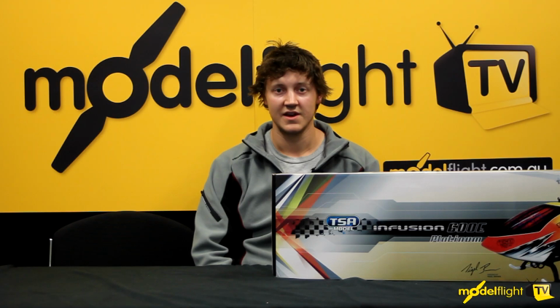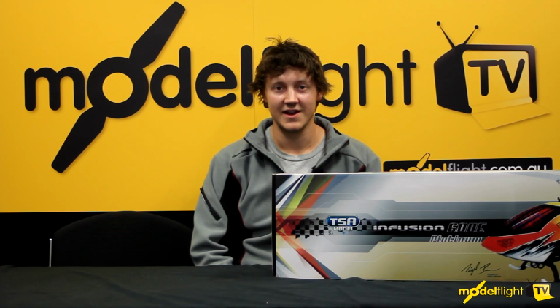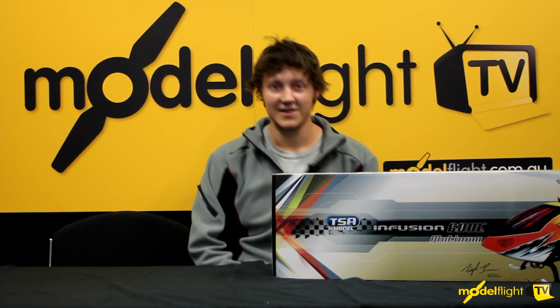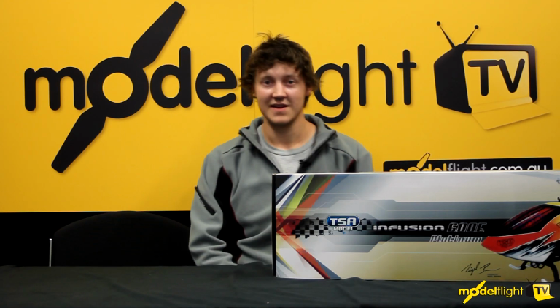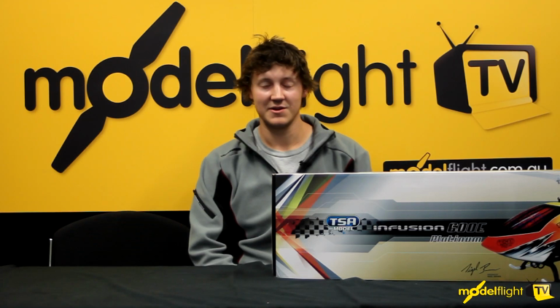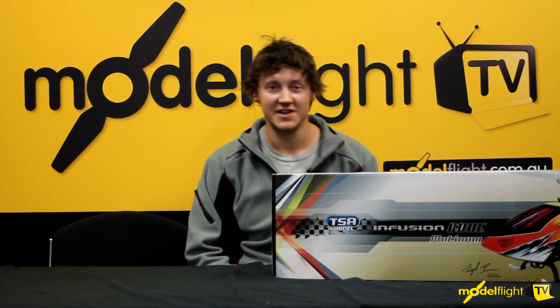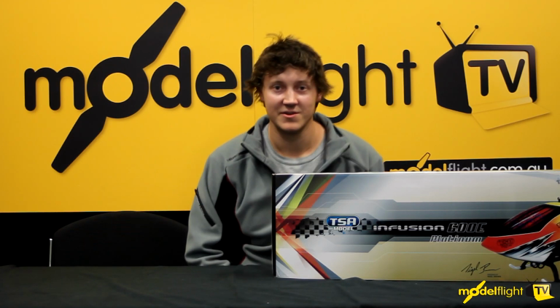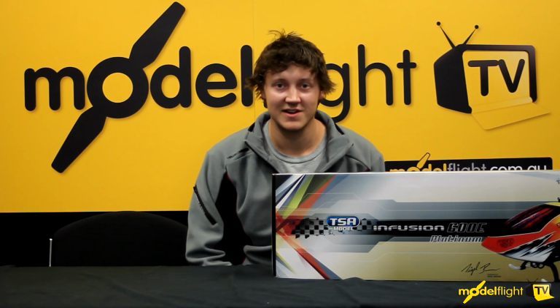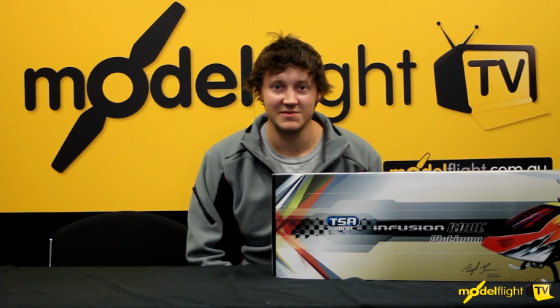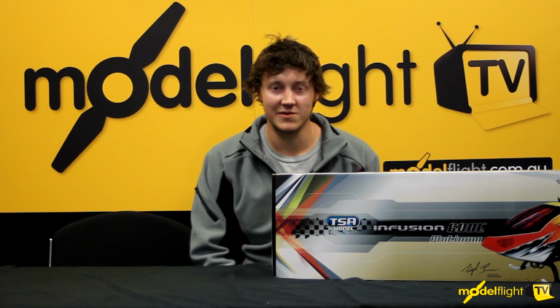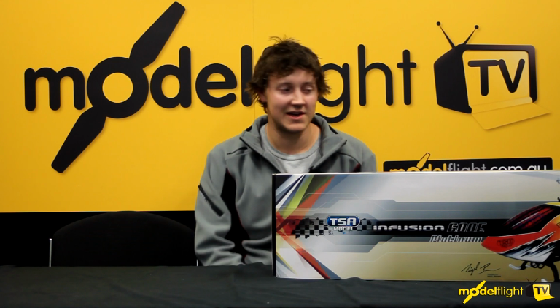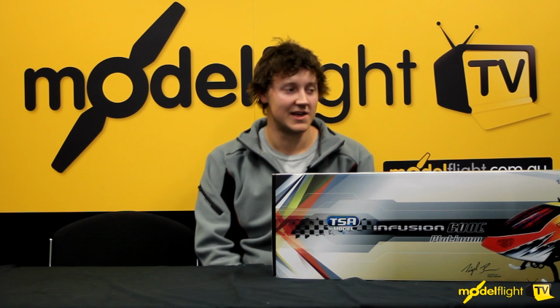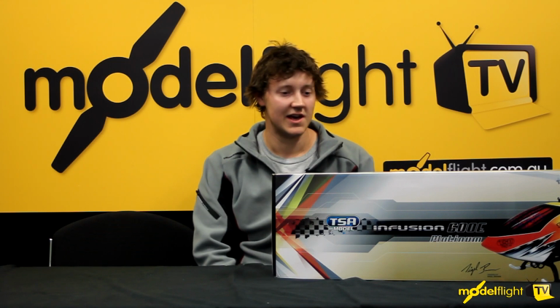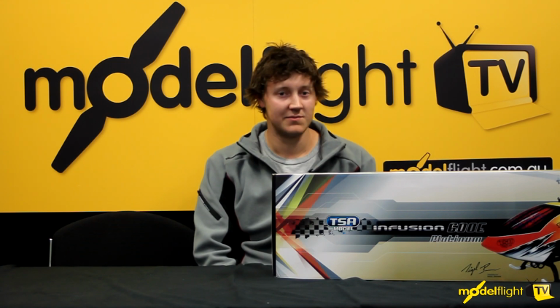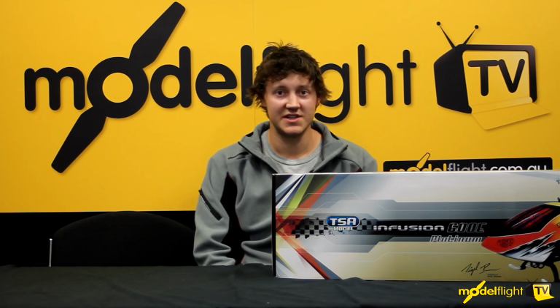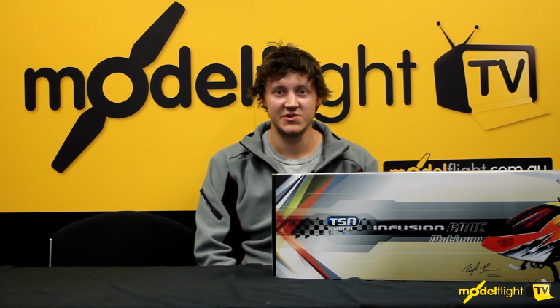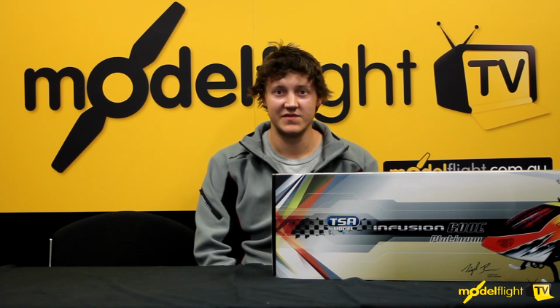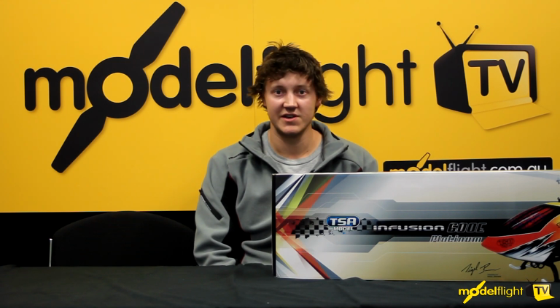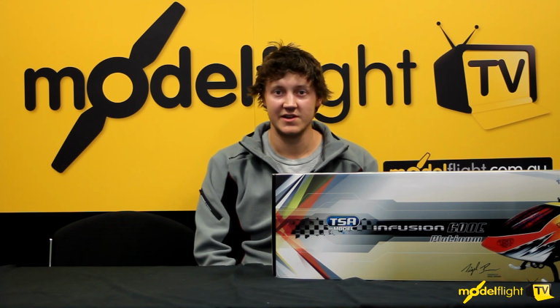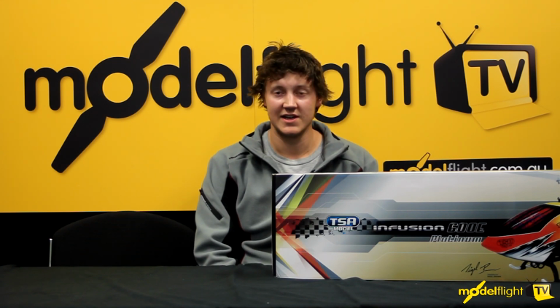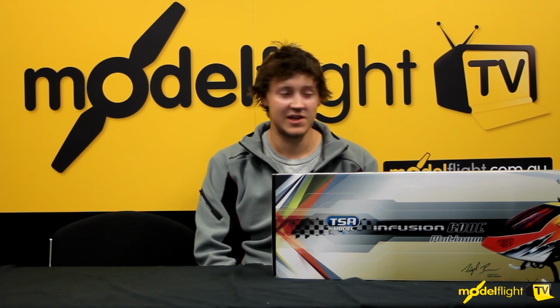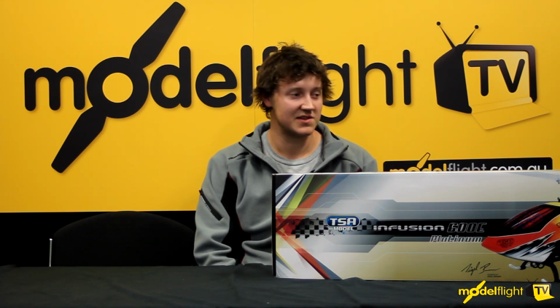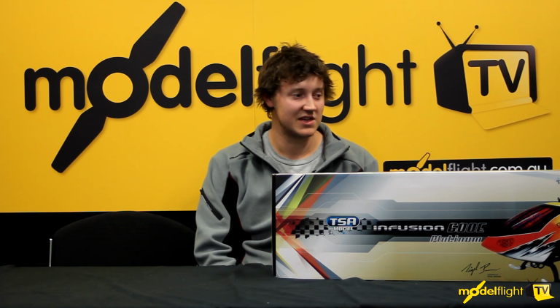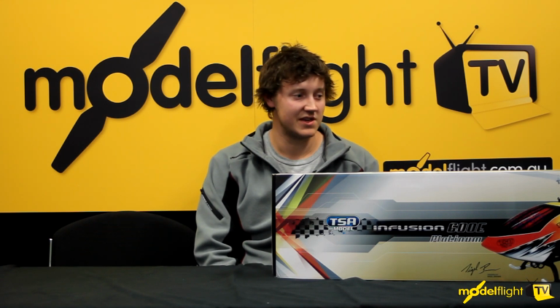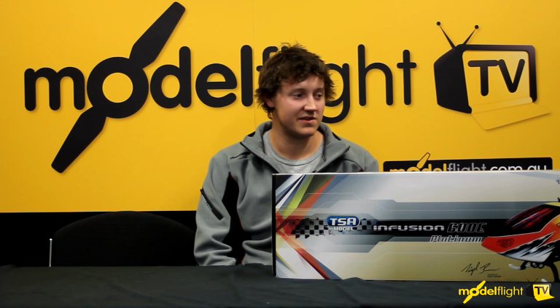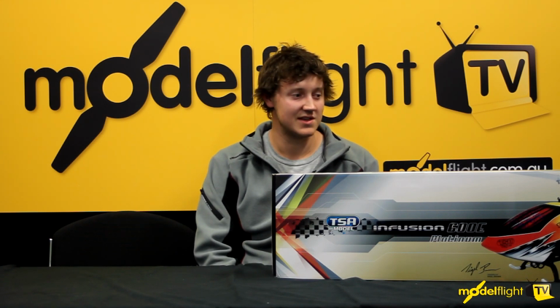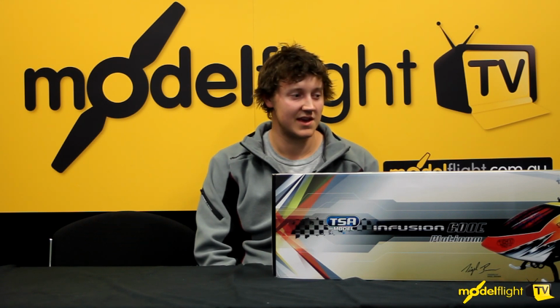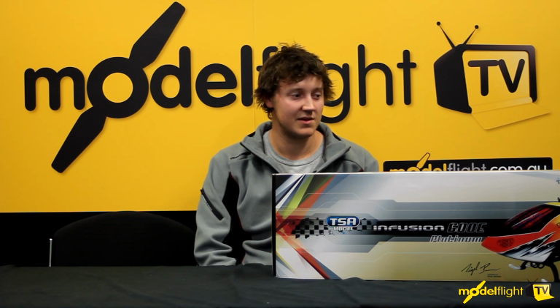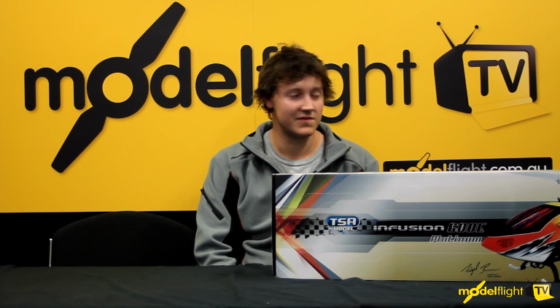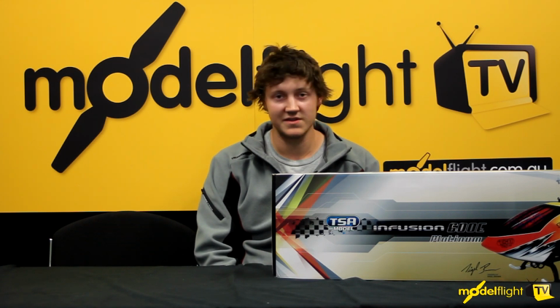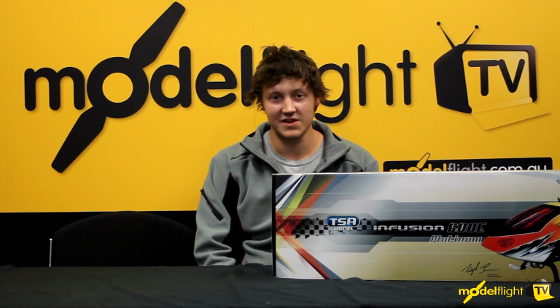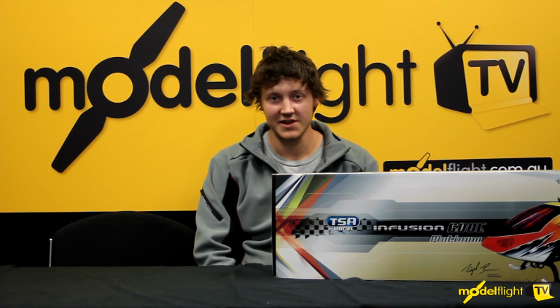G'day guys, Hamish here with the guys at ModelFlight. Just here to do a quick video on the unboxing of the new TSA Infusion 600 Electric.